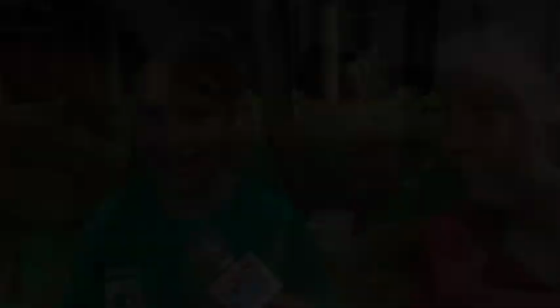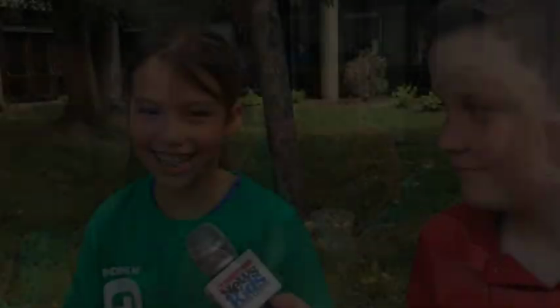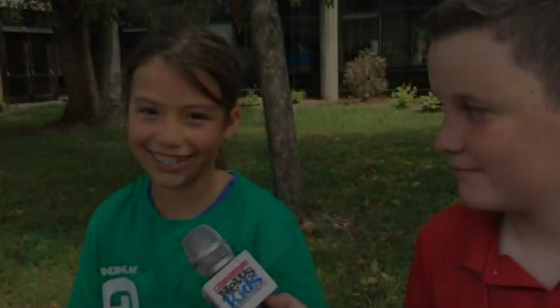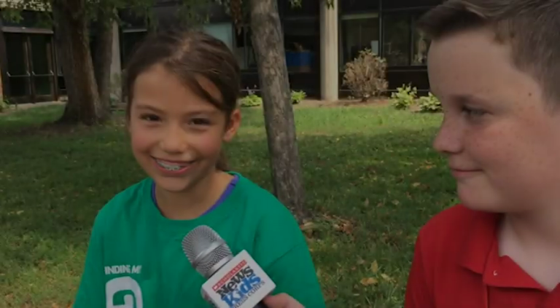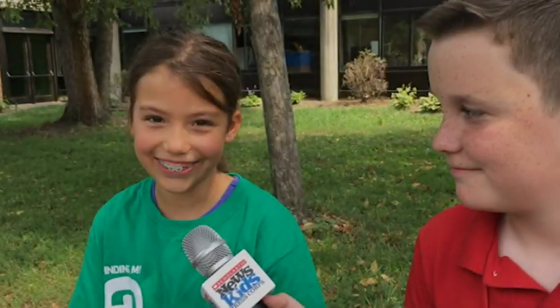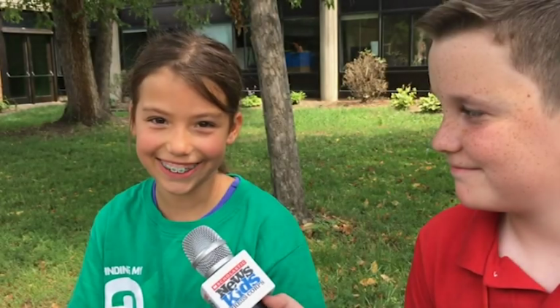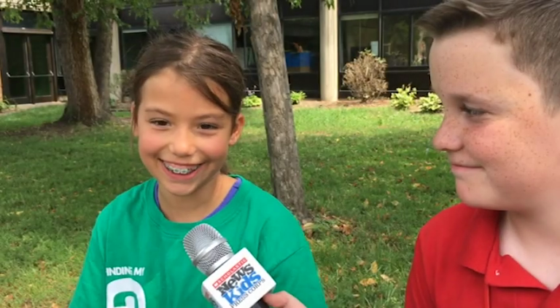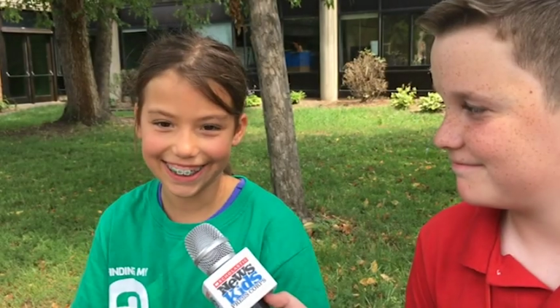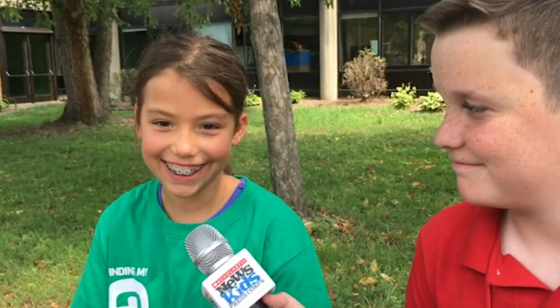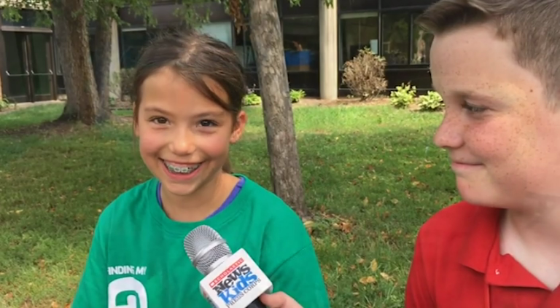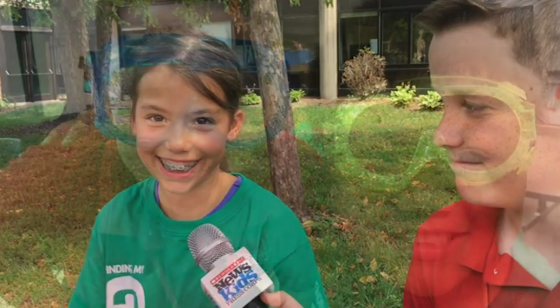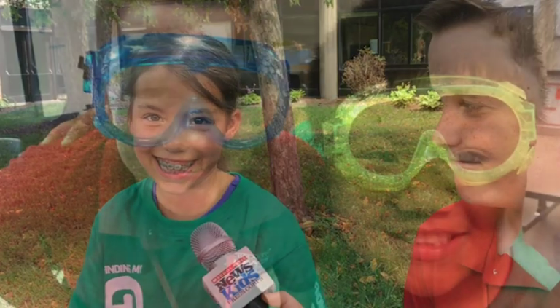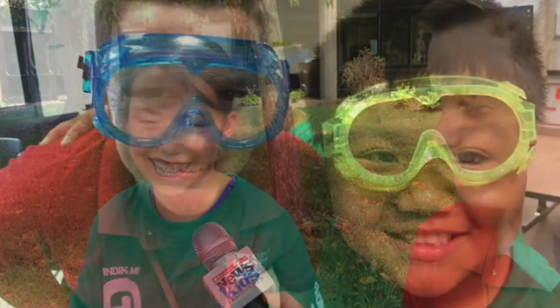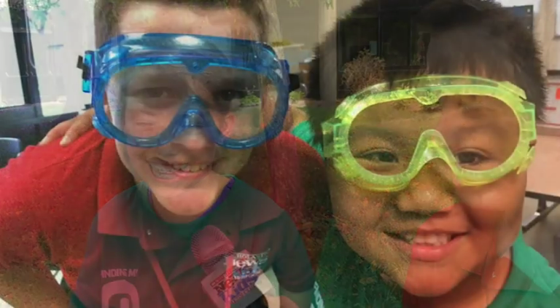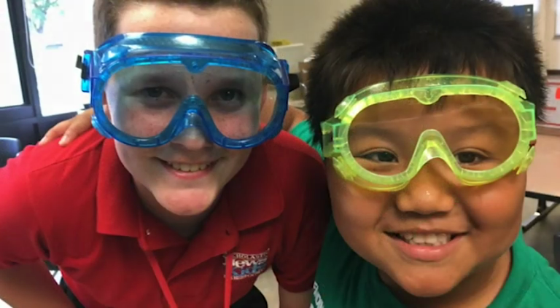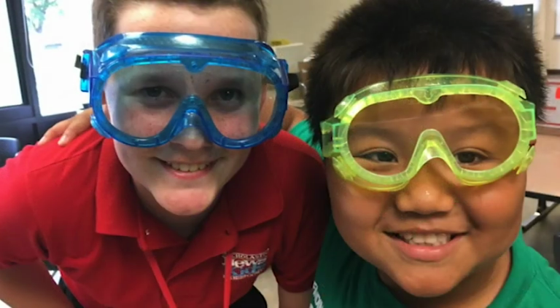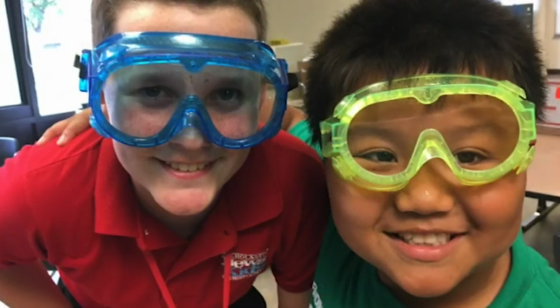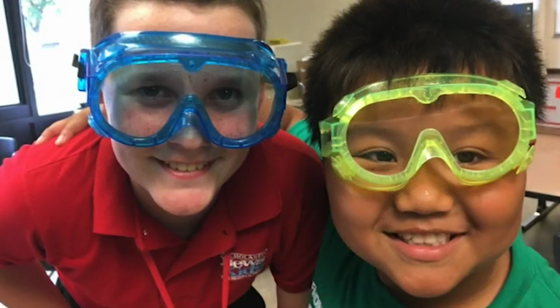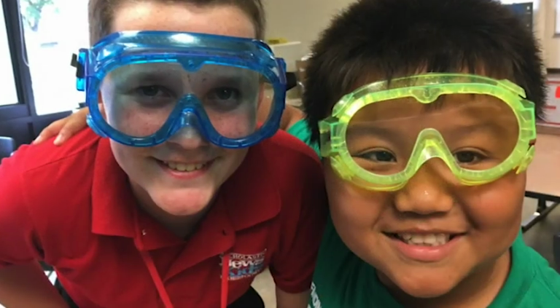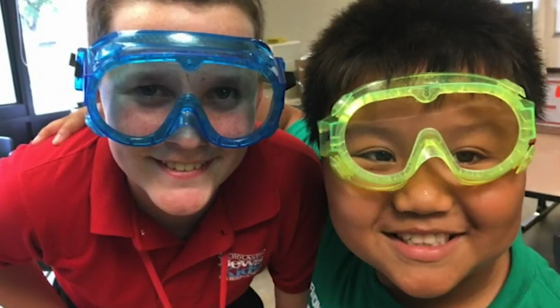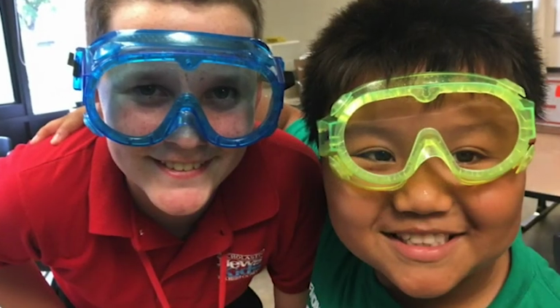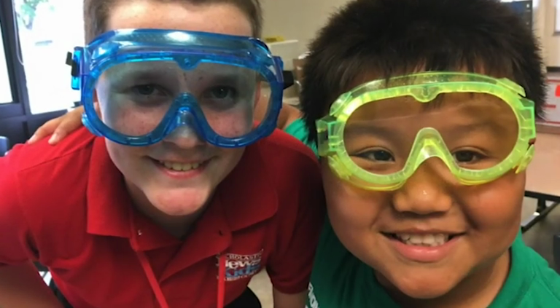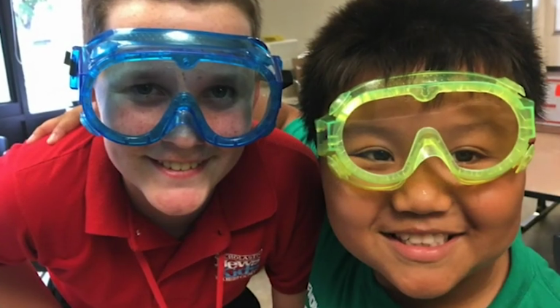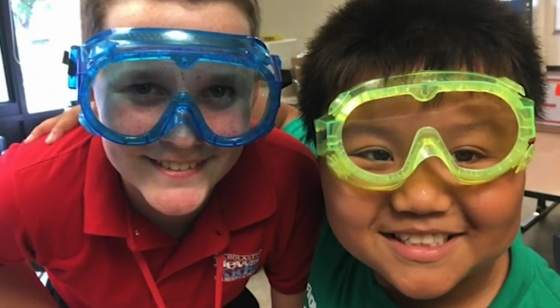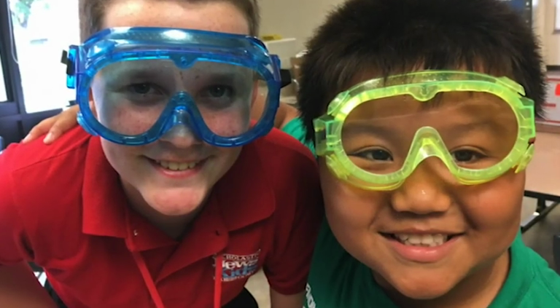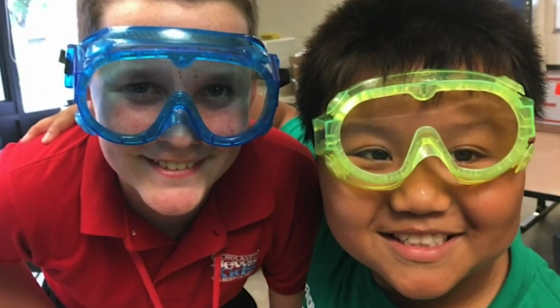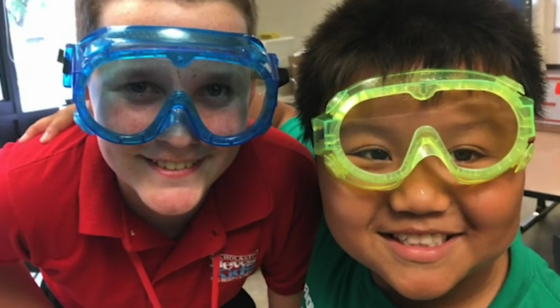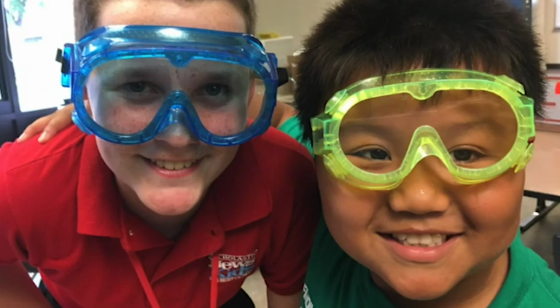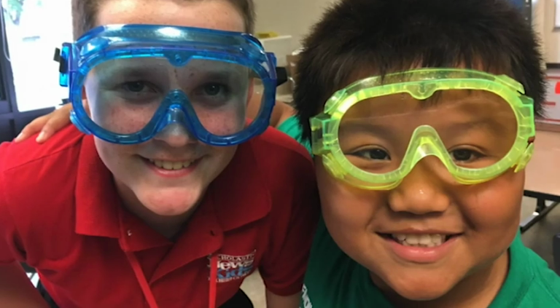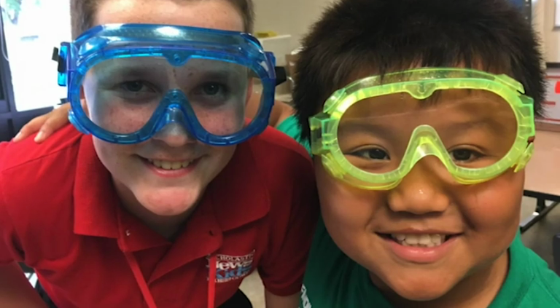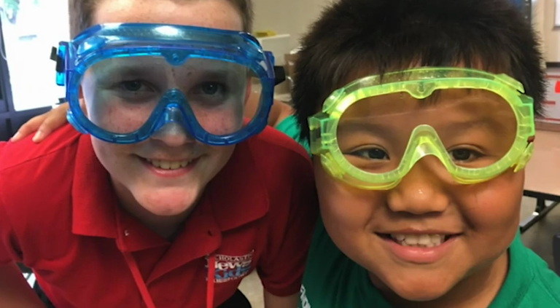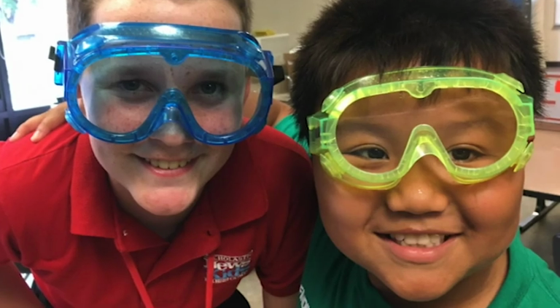Science rules! Reporting for Scholastic News Kids Press Corps, I'm Ryan Stoltz.